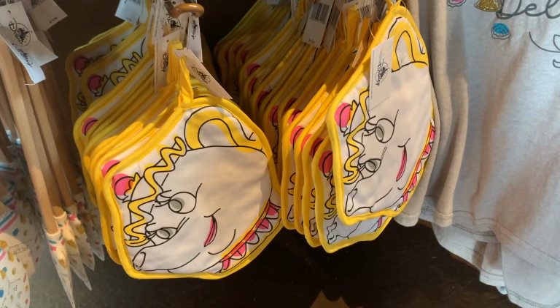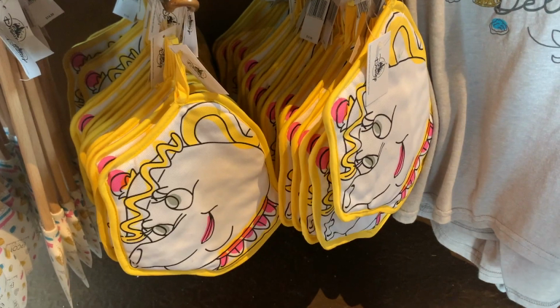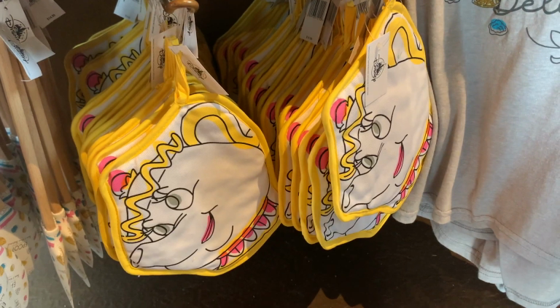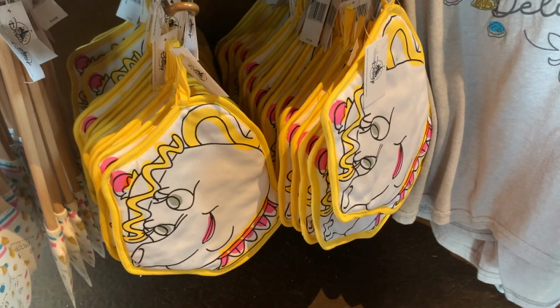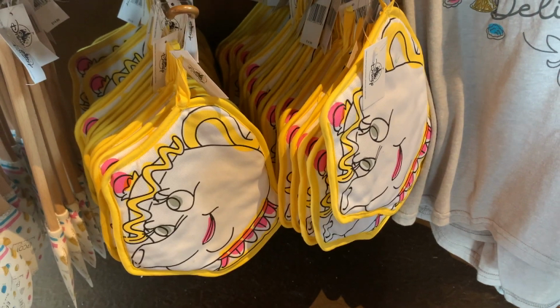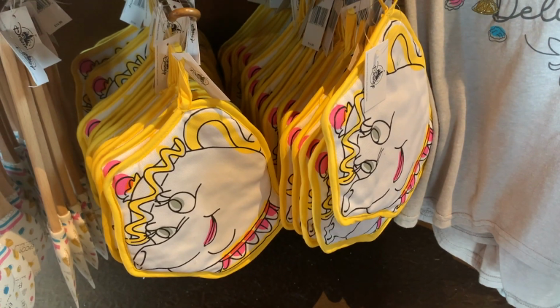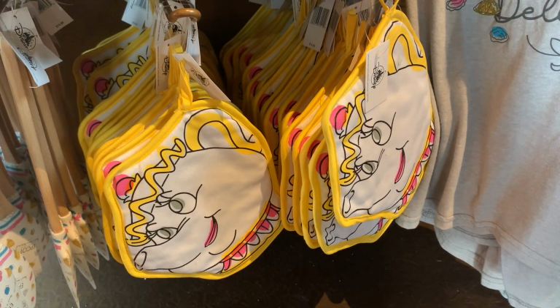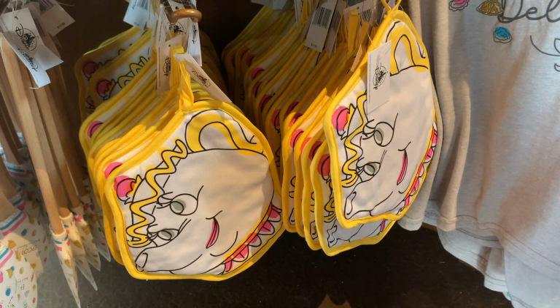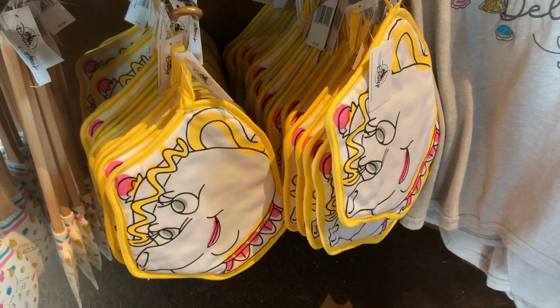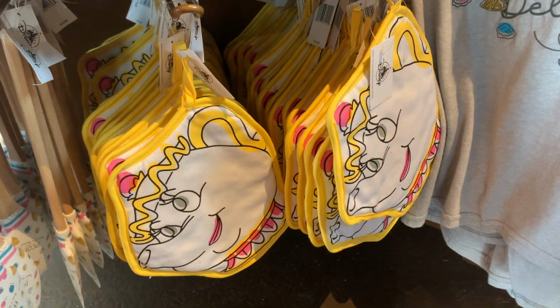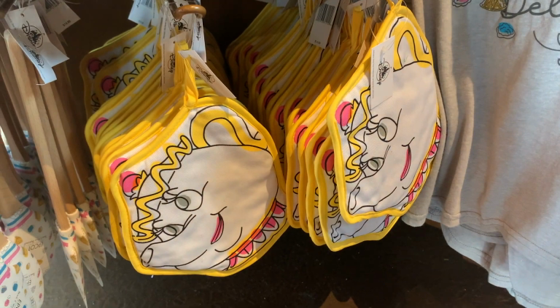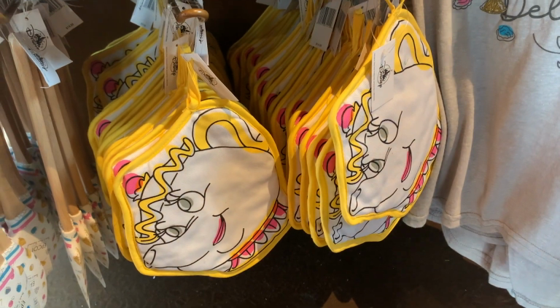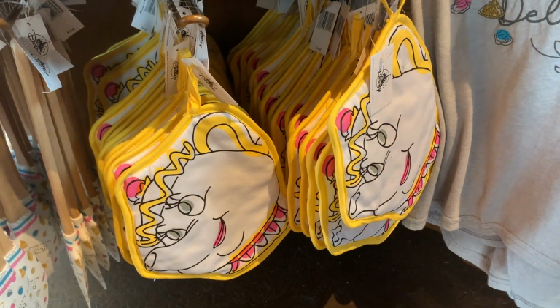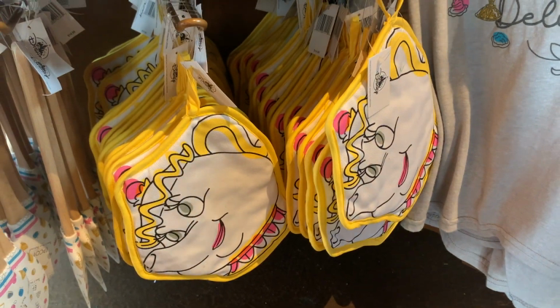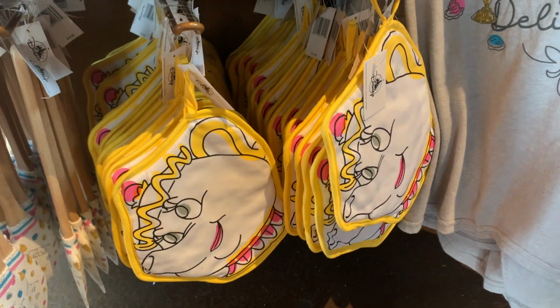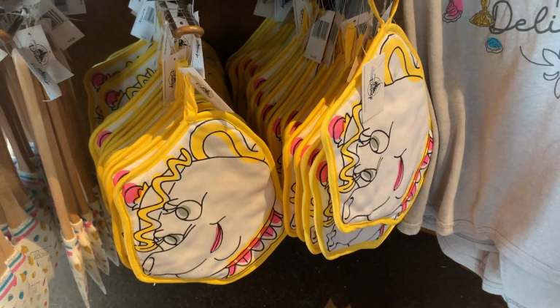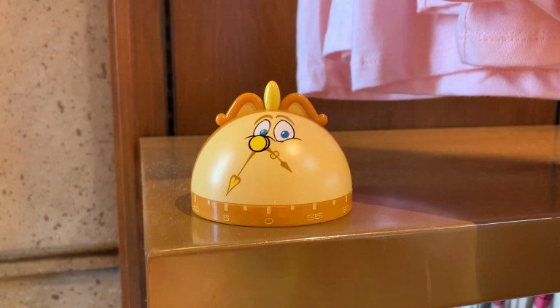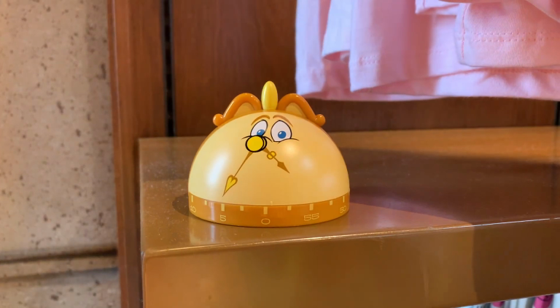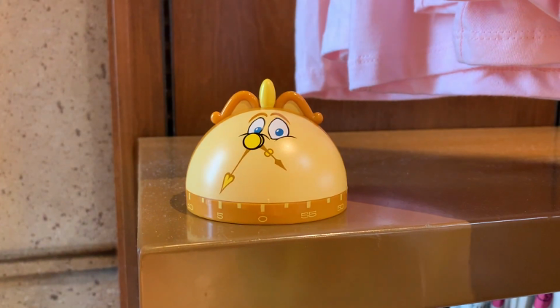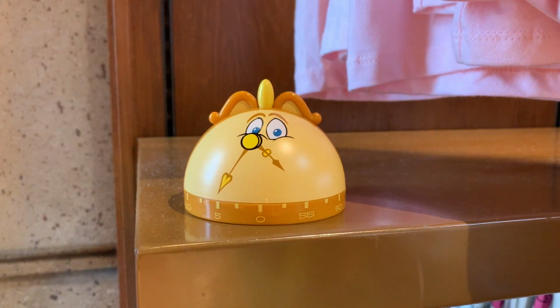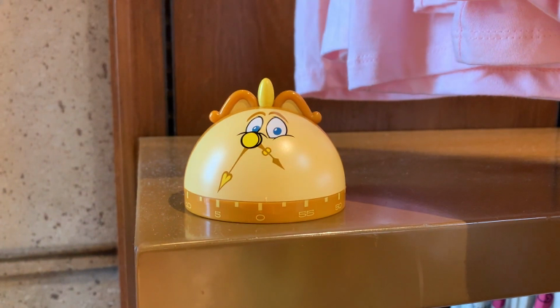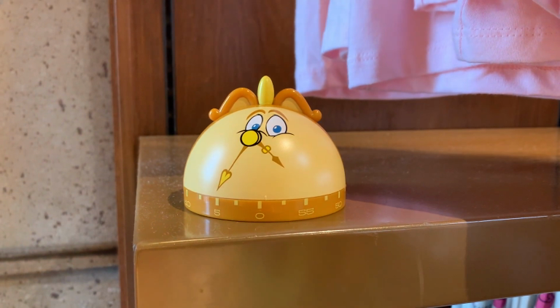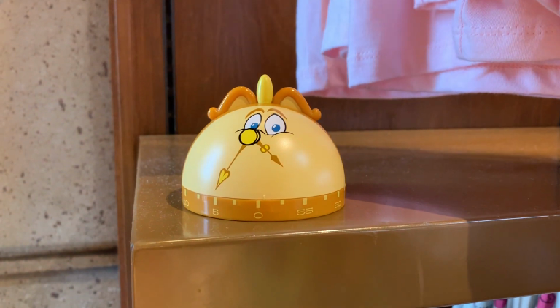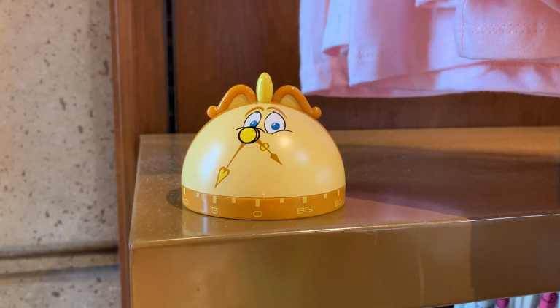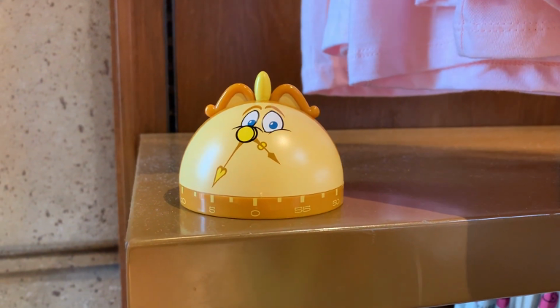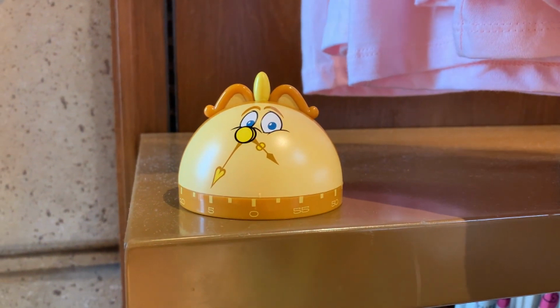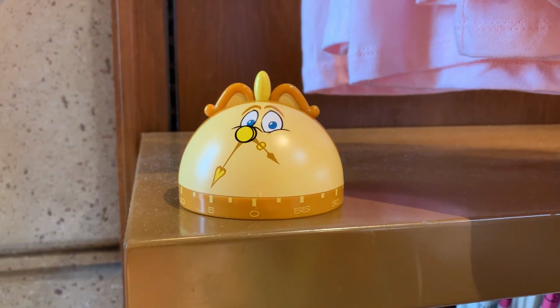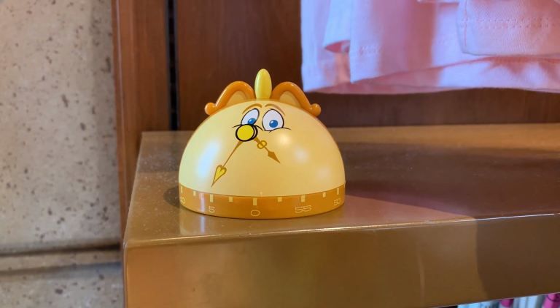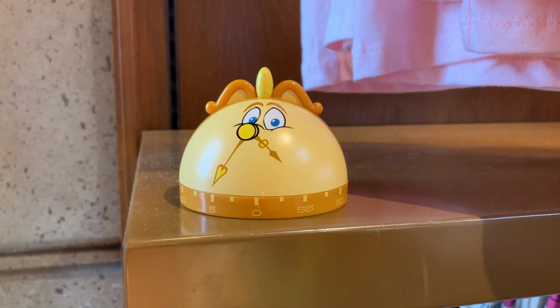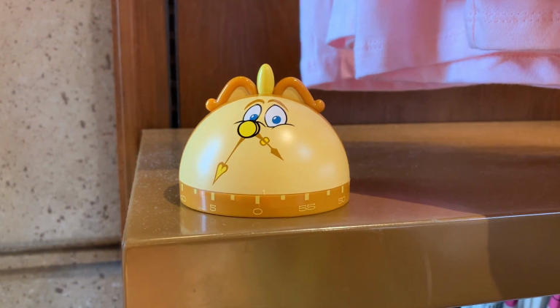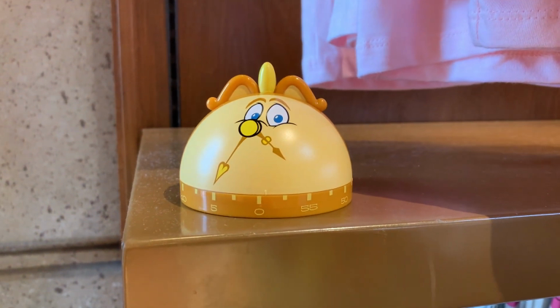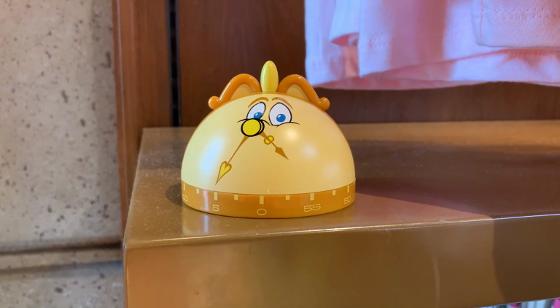Definitely a theme with the 'try the gray stuff,' and I love it — so a nice shirt, a Mrs. Potts oven mitt, and even a Cogsworth timer.